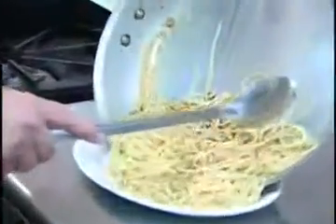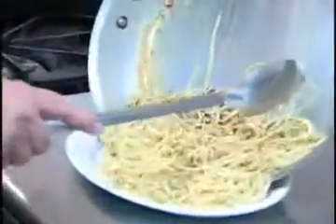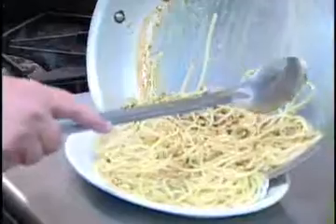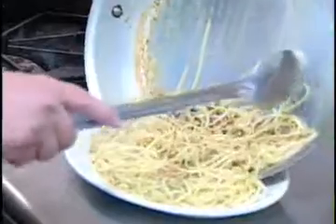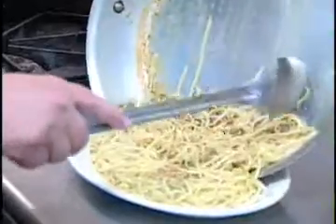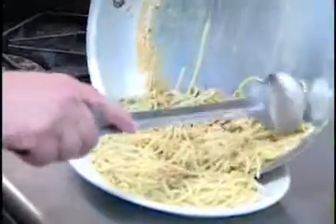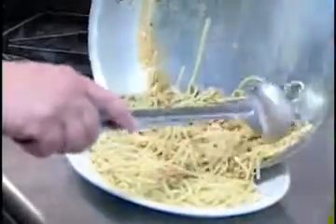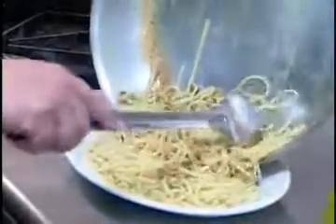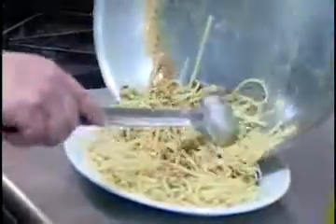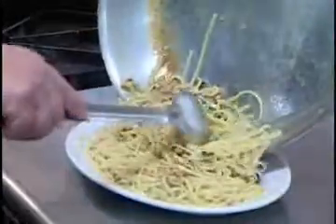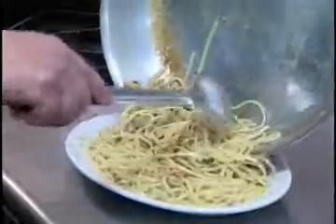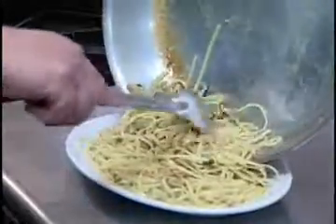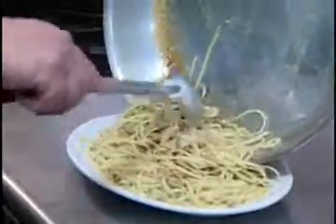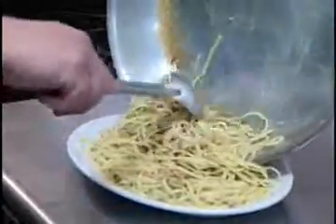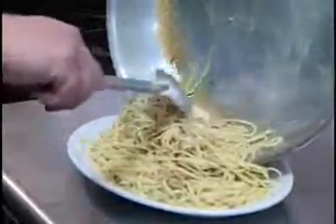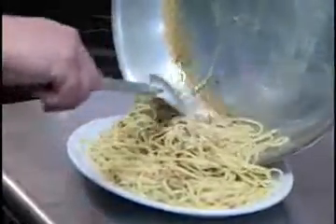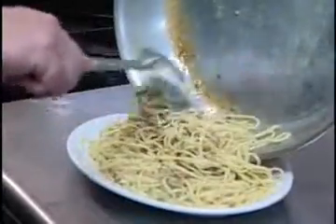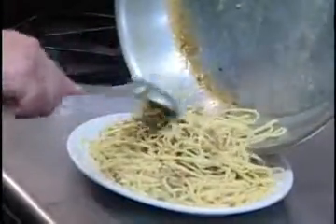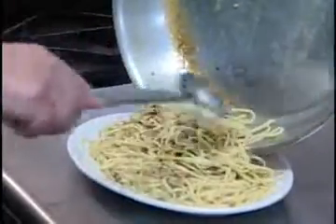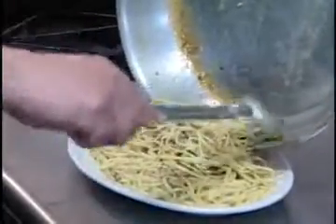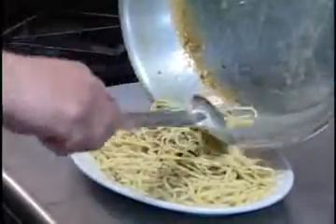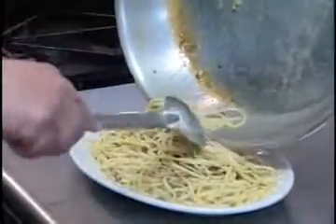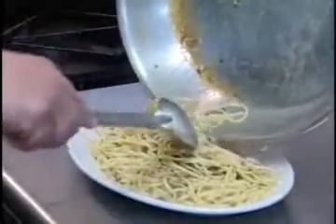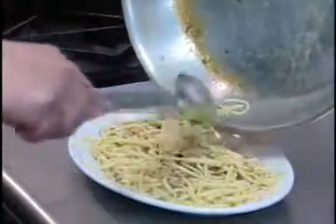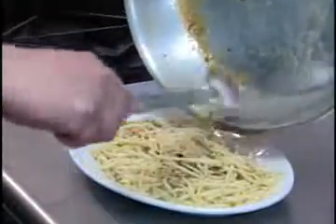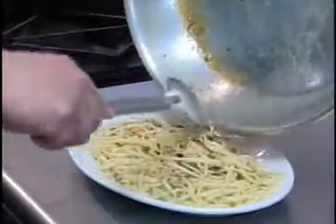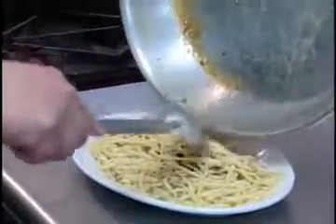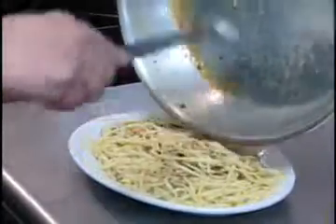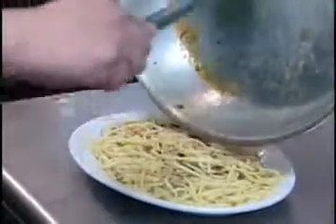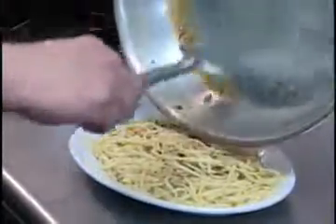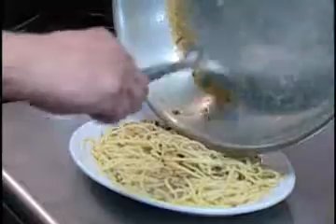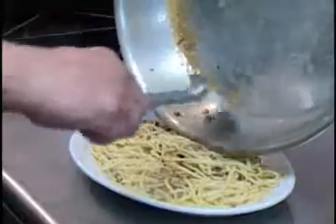And this is the dish. You can see how easy it was to prepare, and it's something that we like to do at Zingaro's.